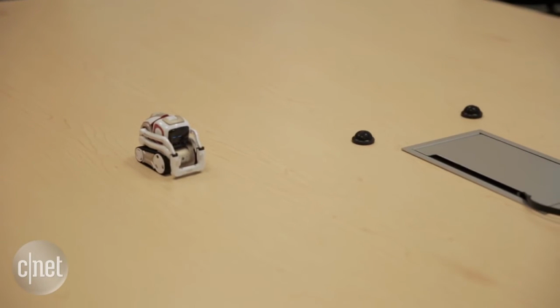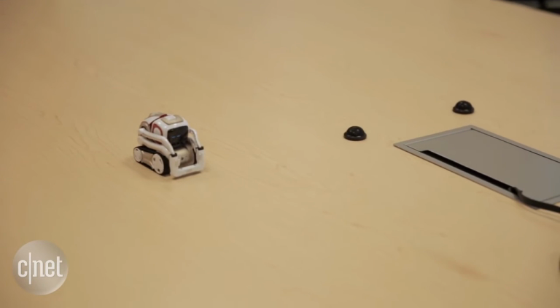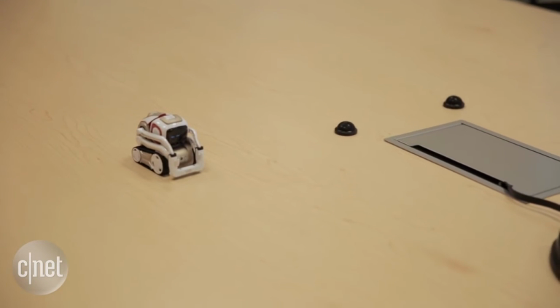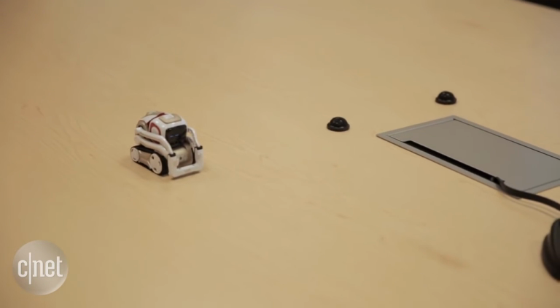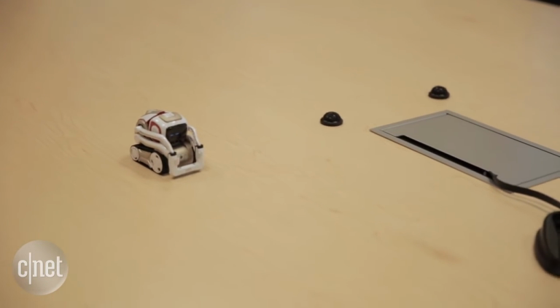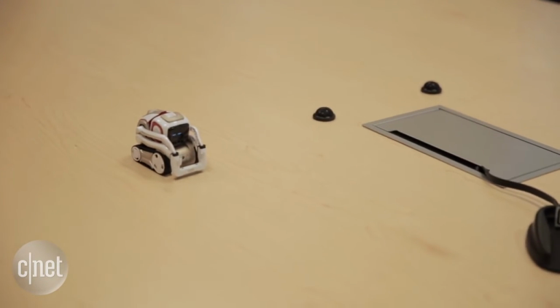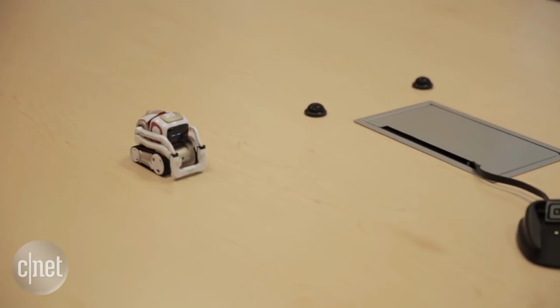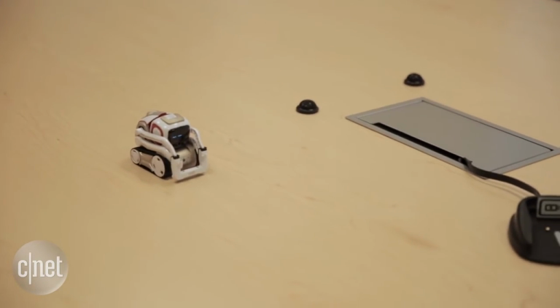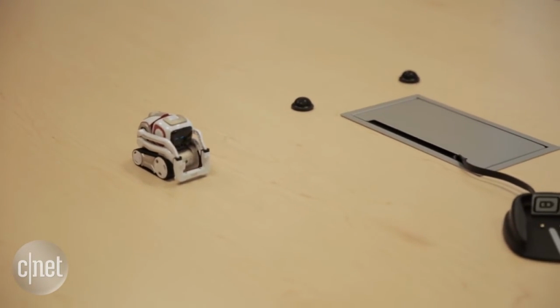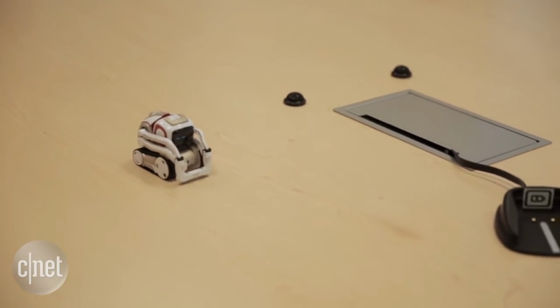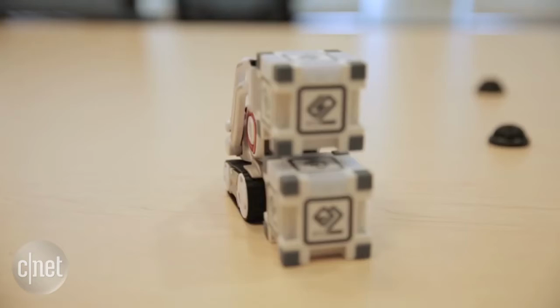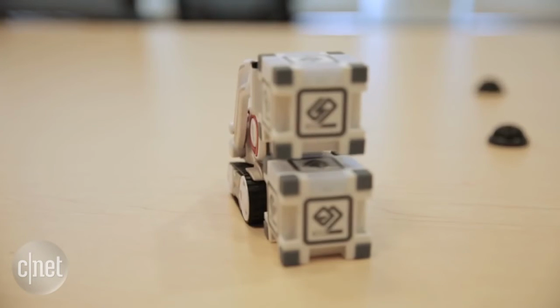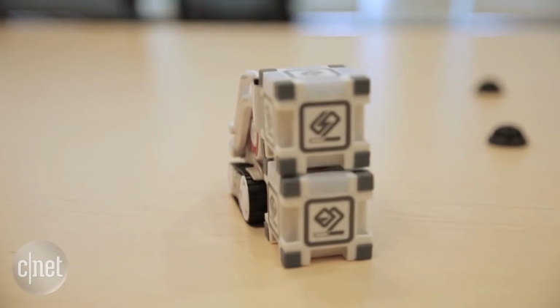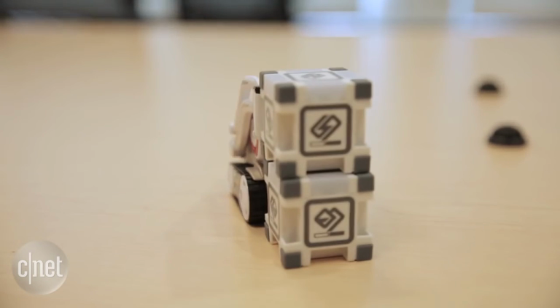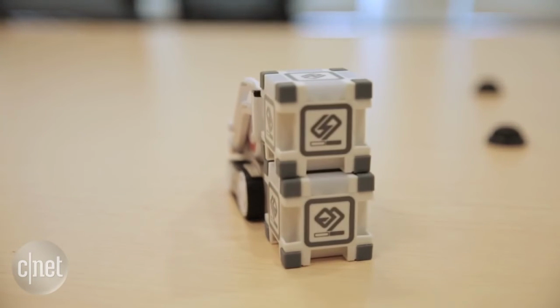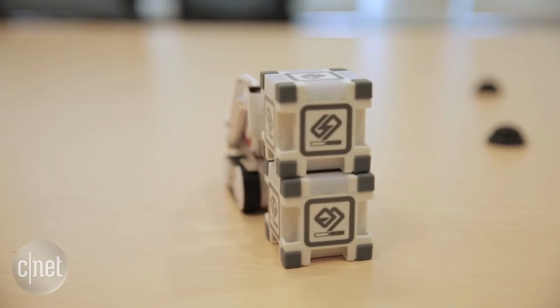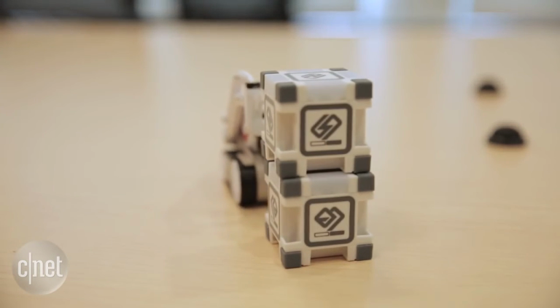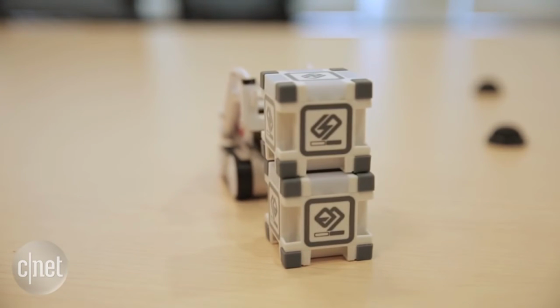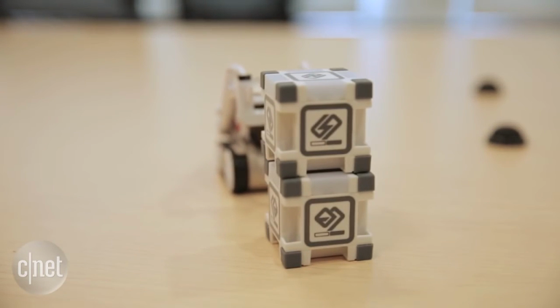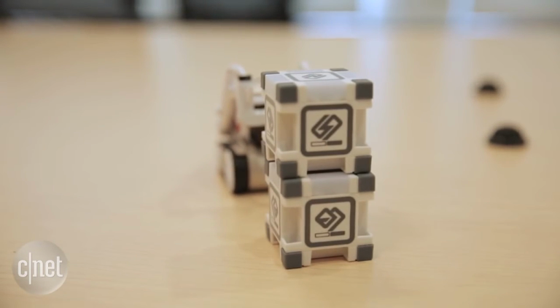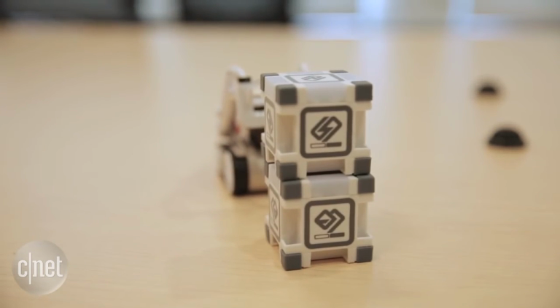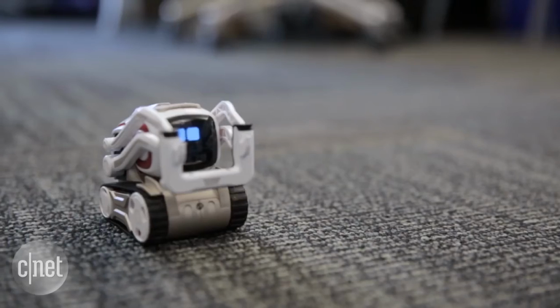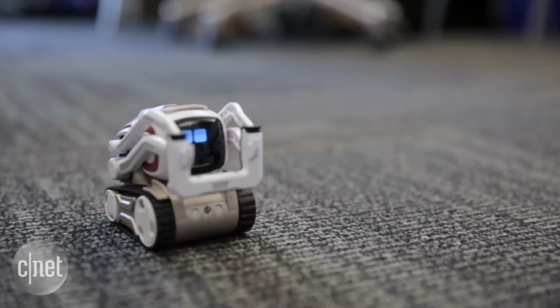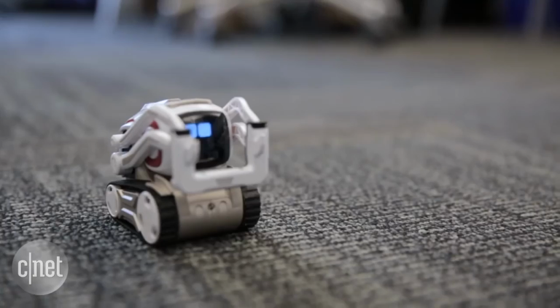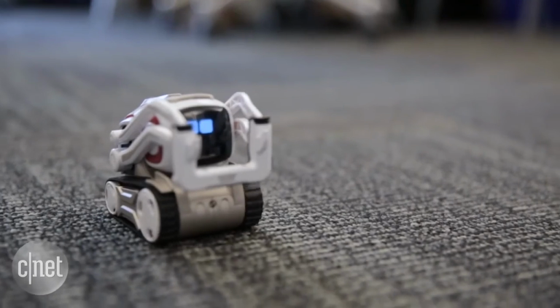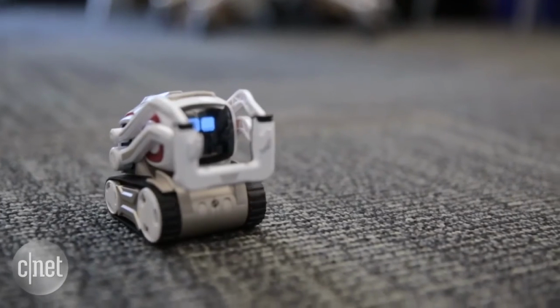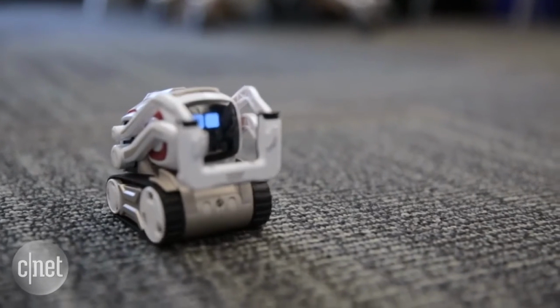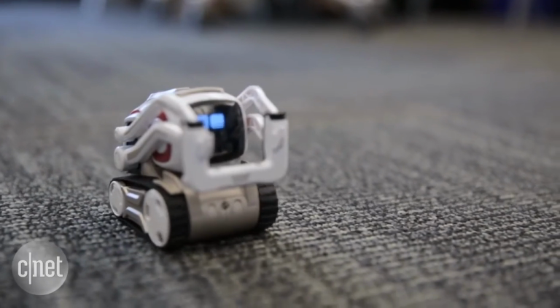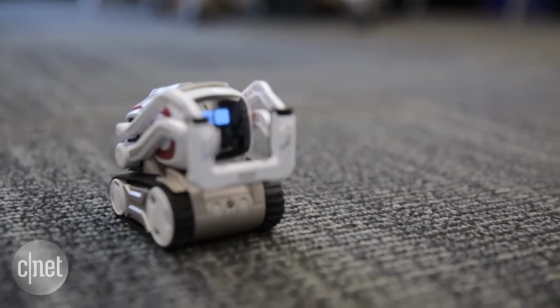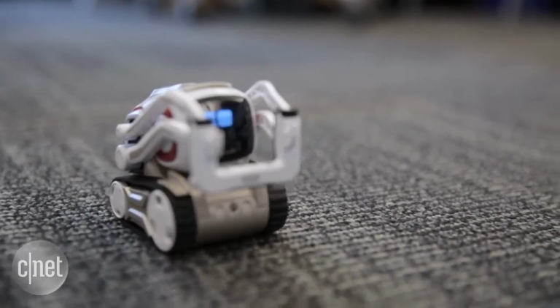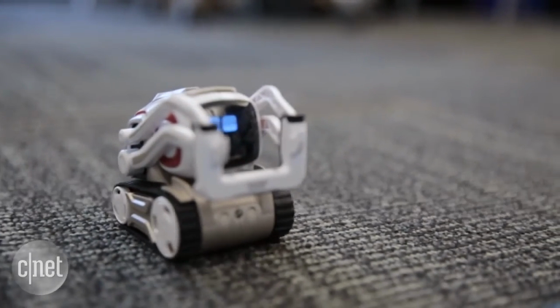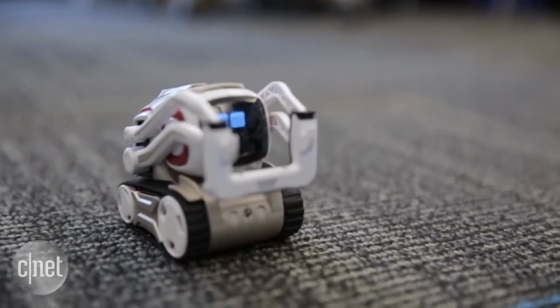You can get Cosmo to count numbers, stack blocks, and many other complex robotic tasks like navigating around obstacles.